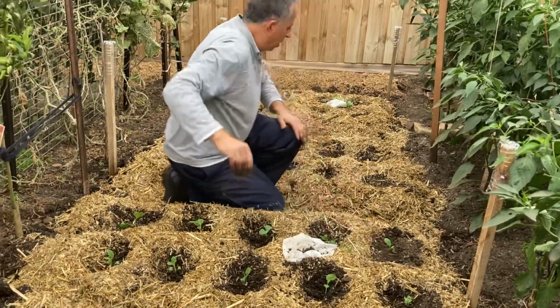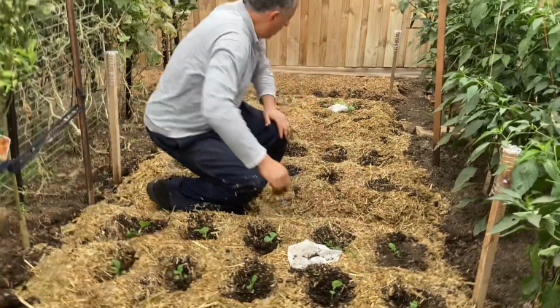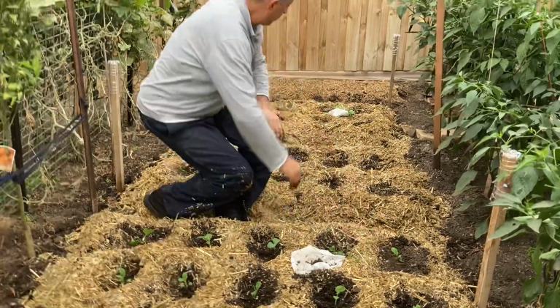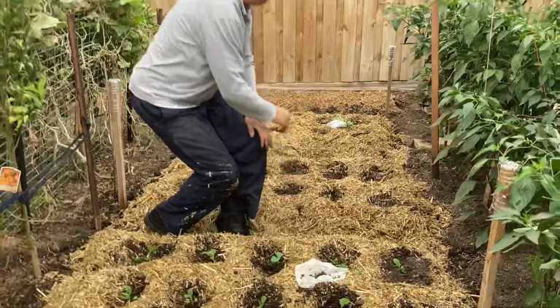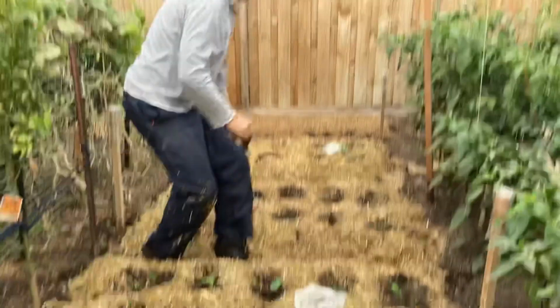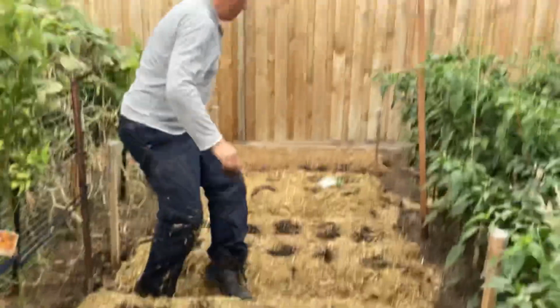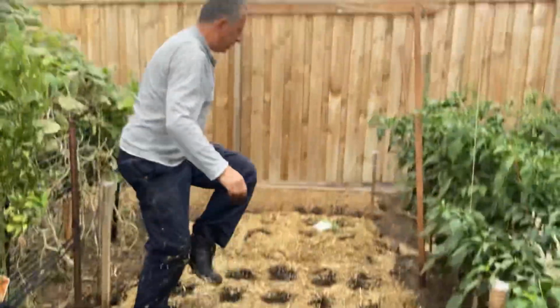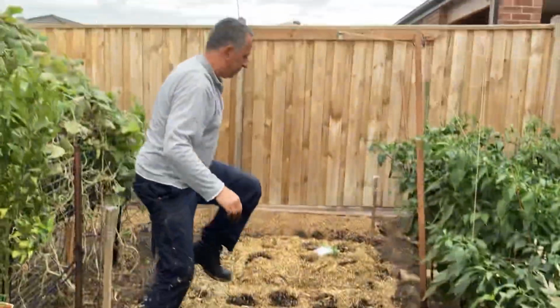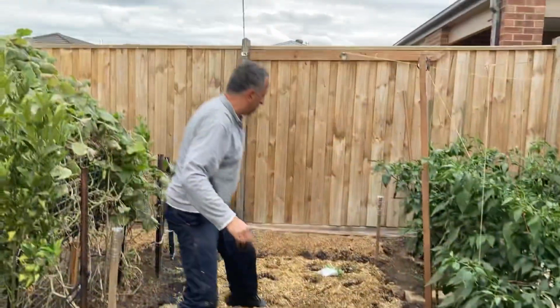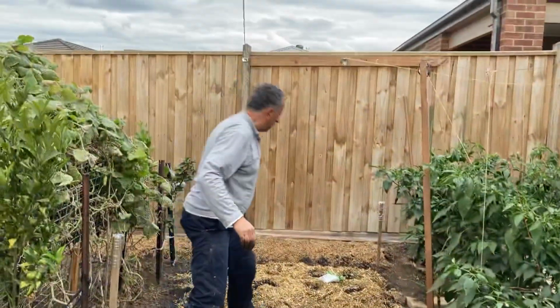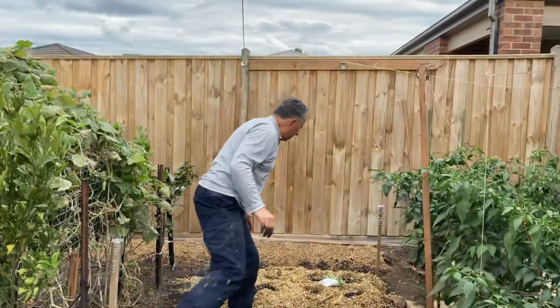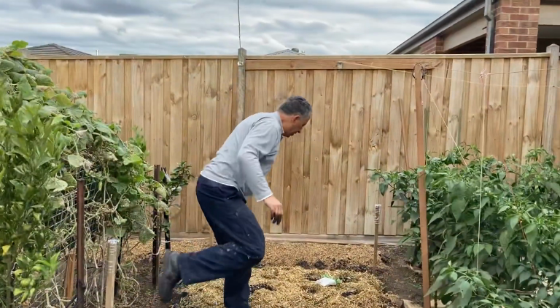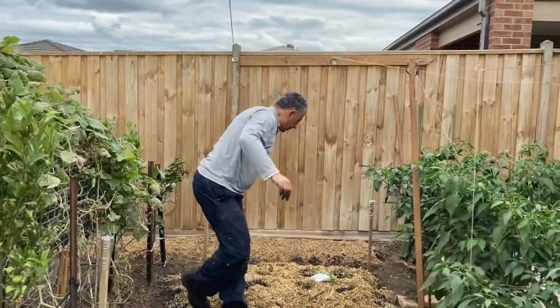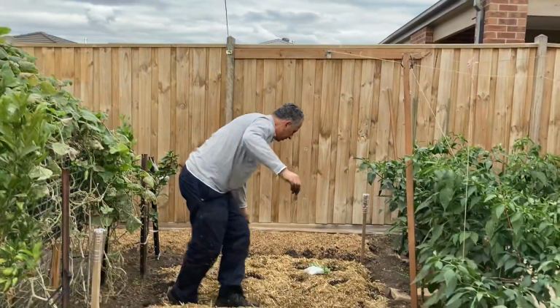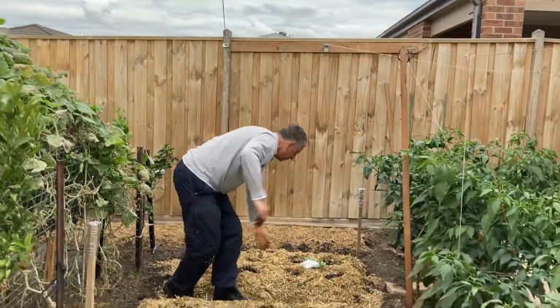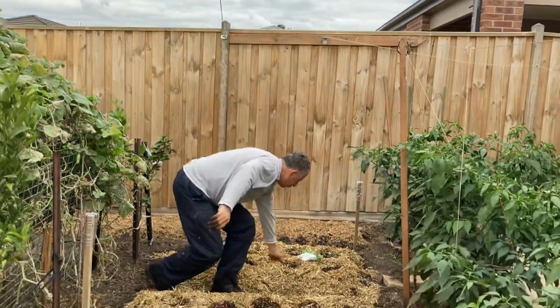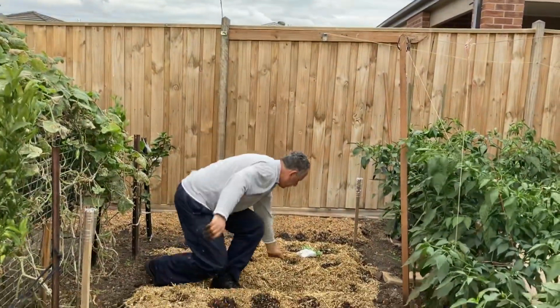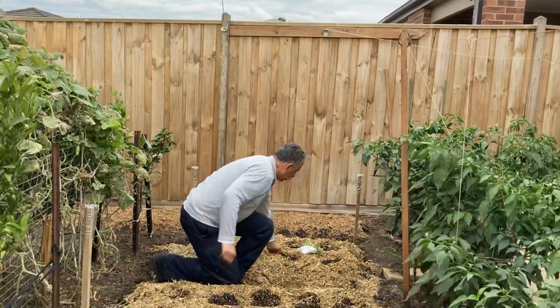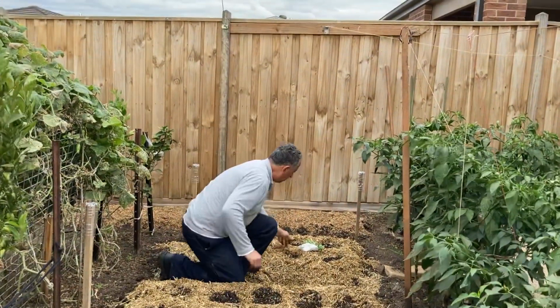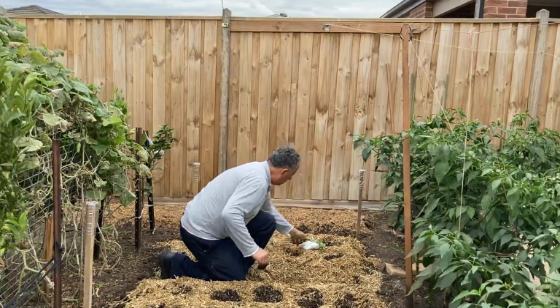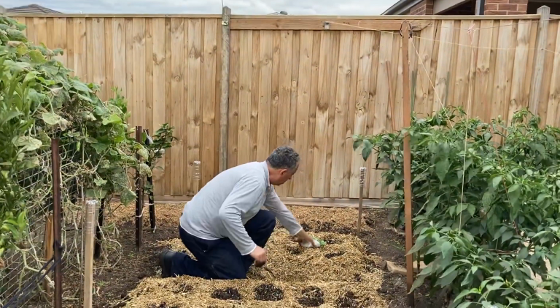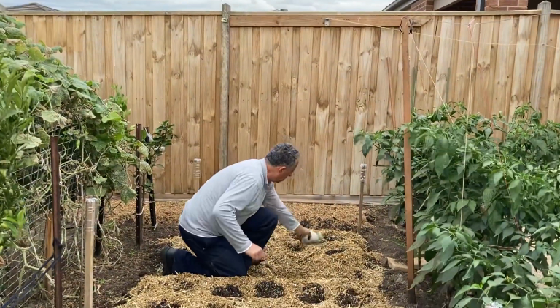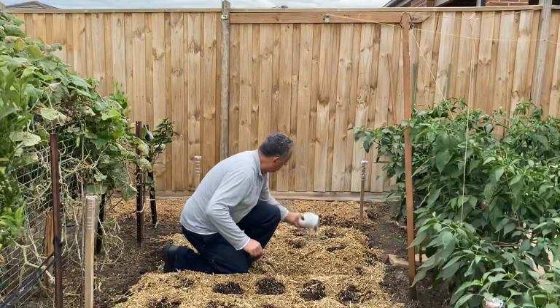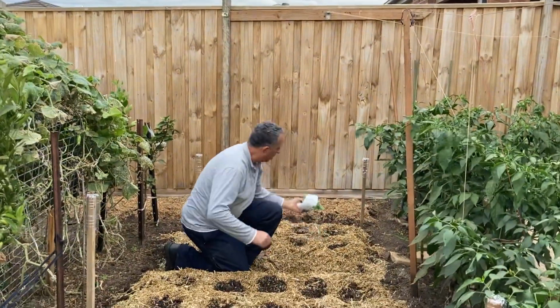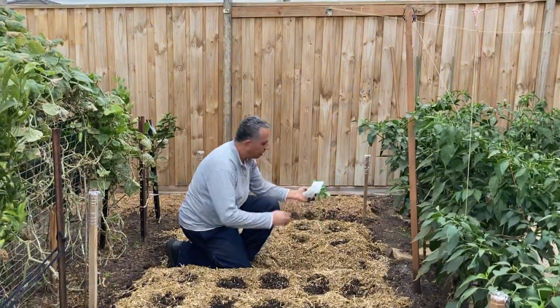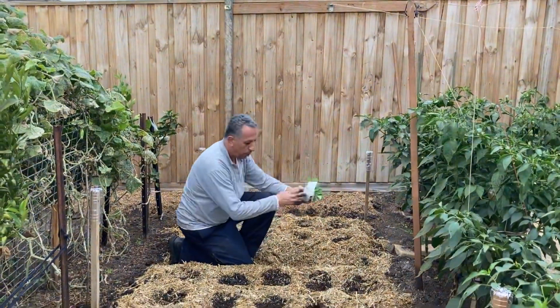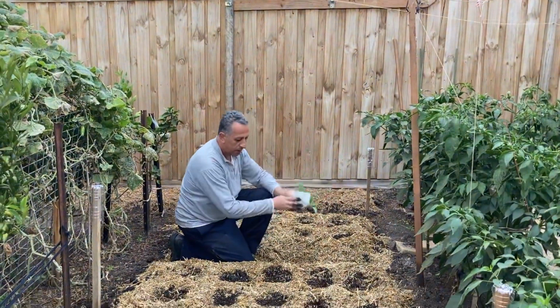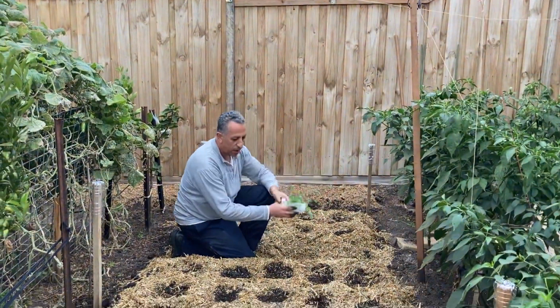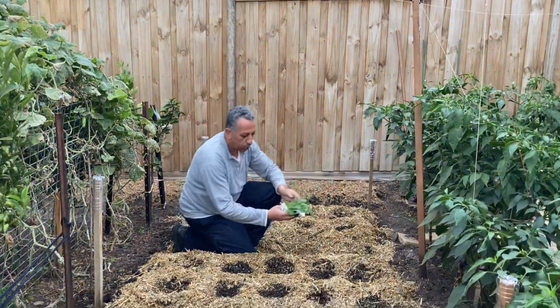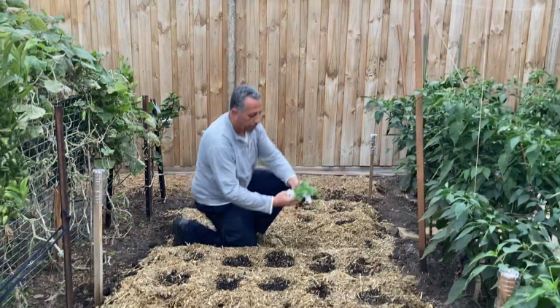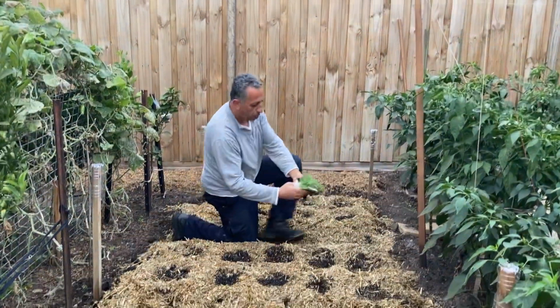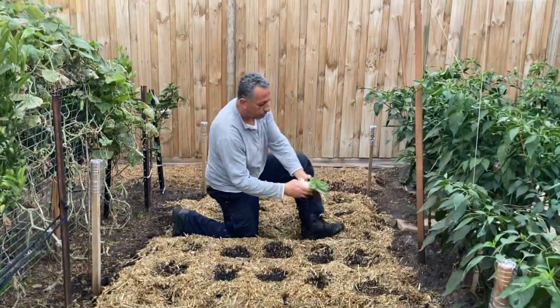That's the broccoli that's been done. I will start with the cauliflower.